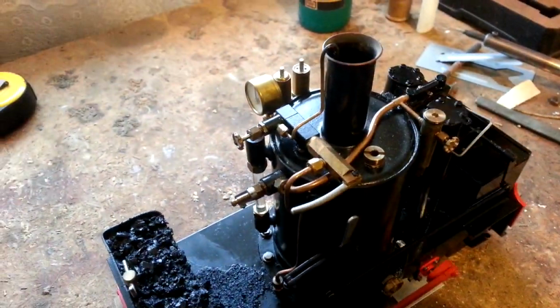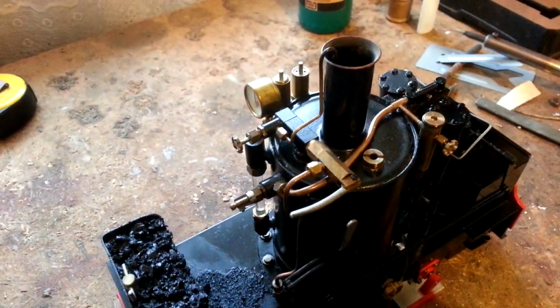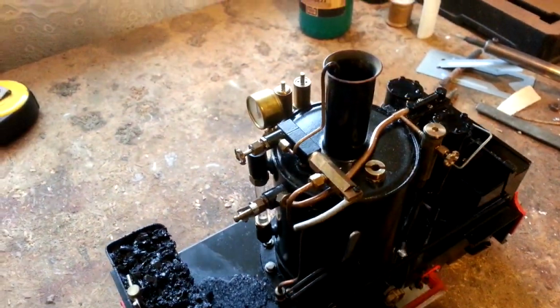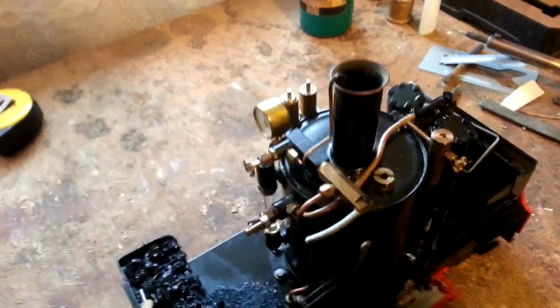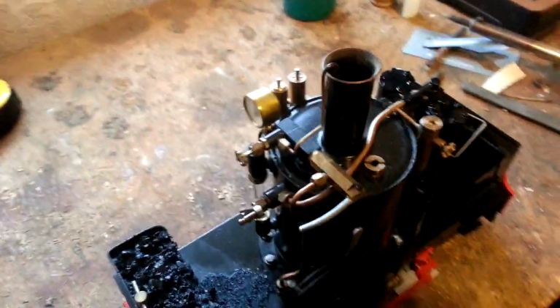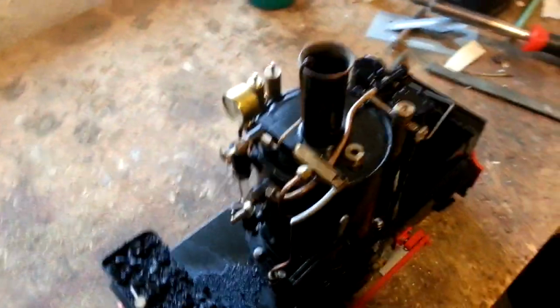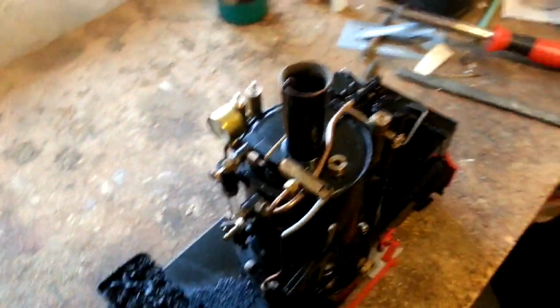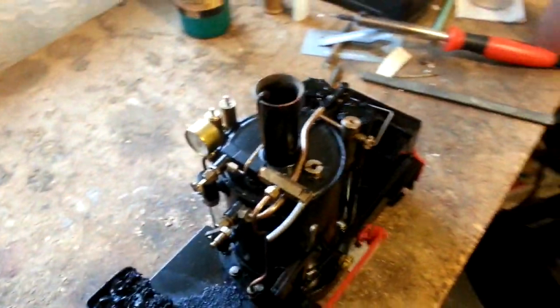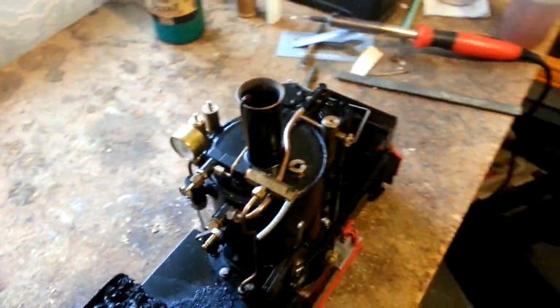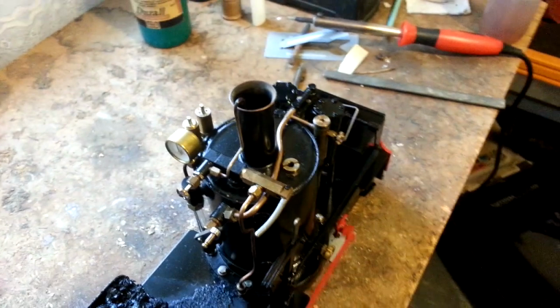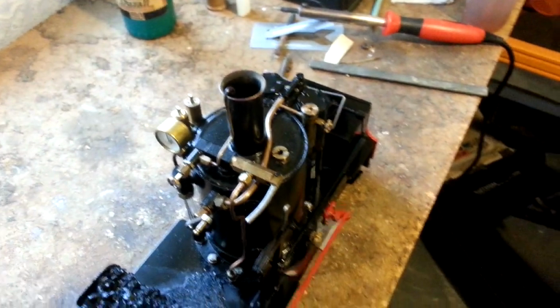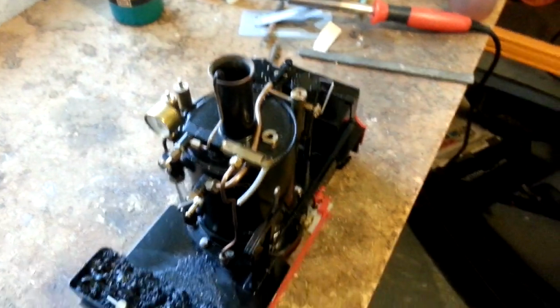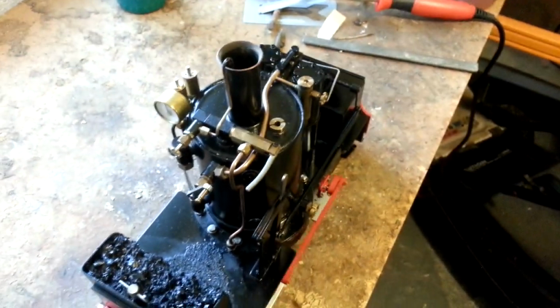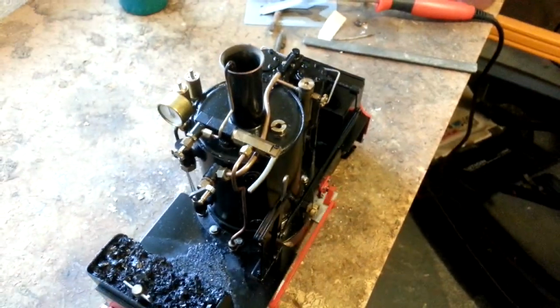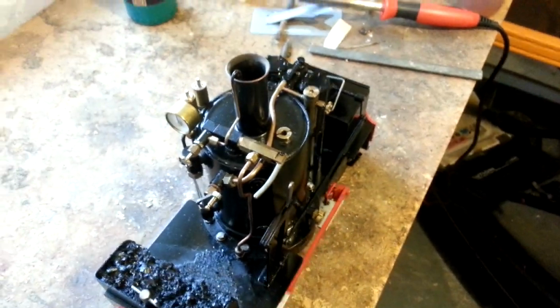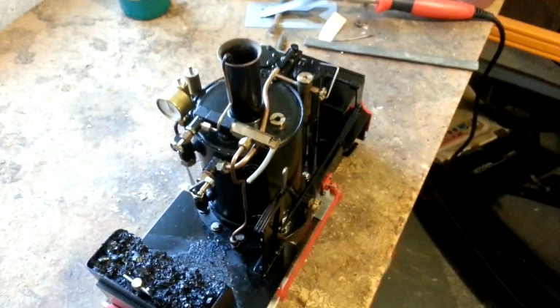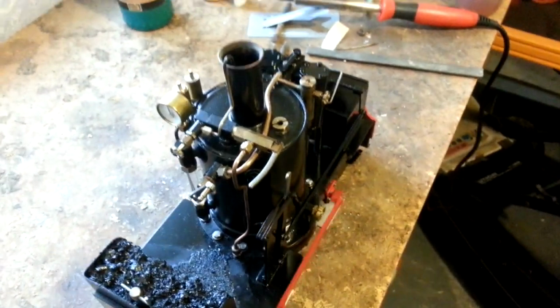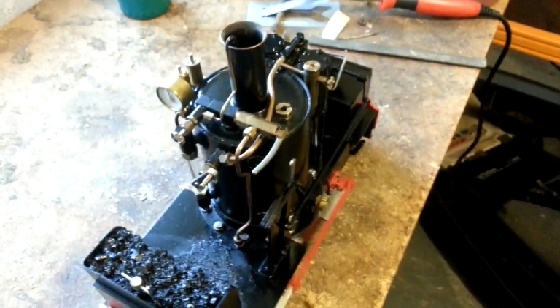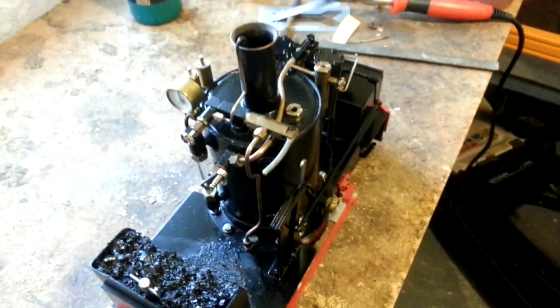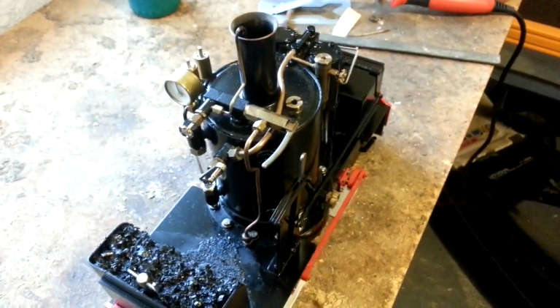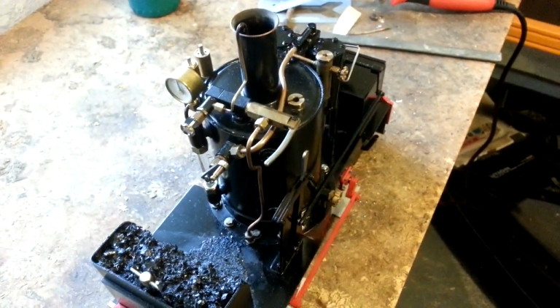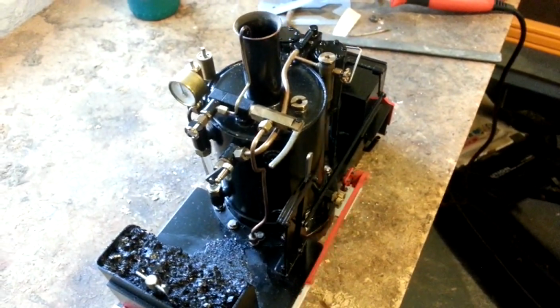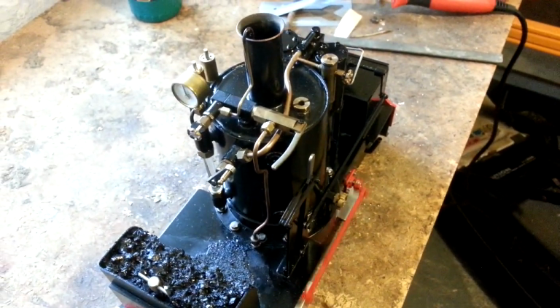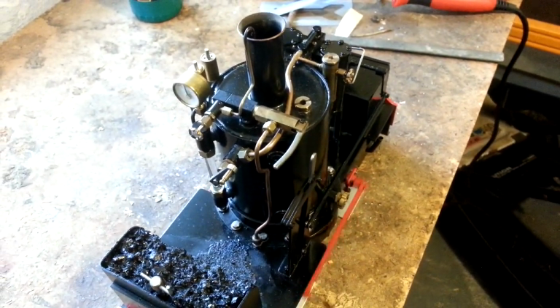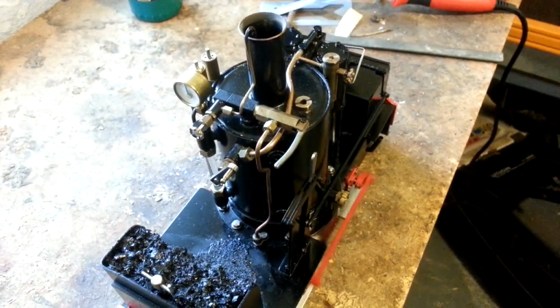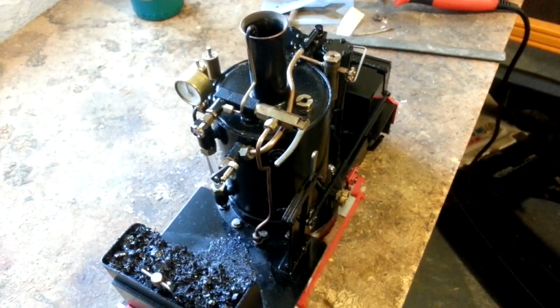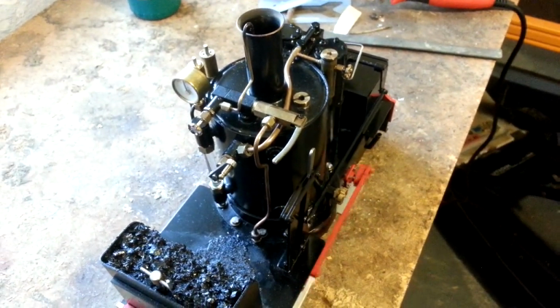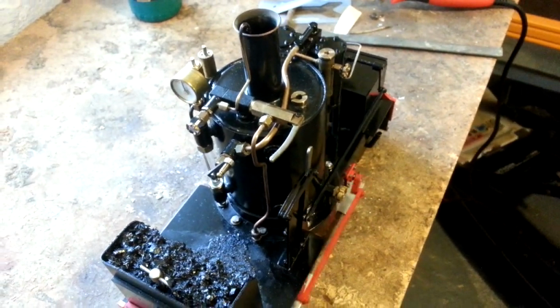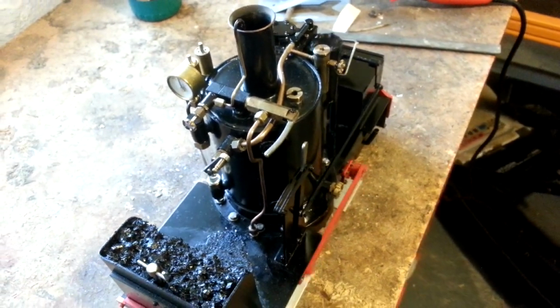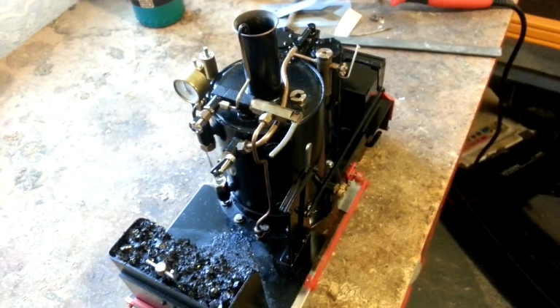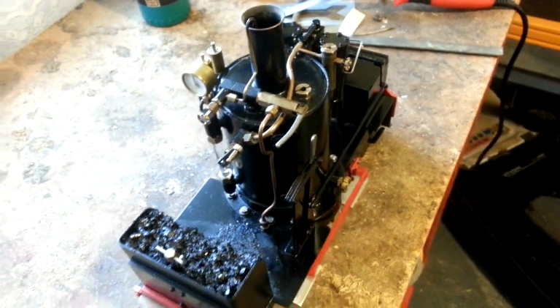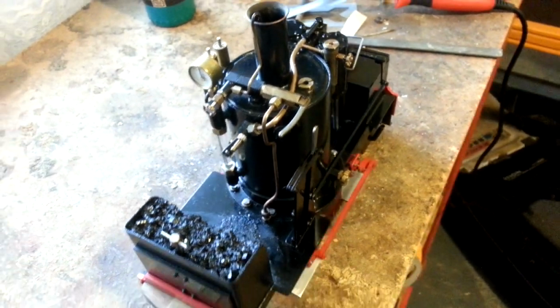It has got quite a good exhaust note, this loco. Don't know if we can hear that here.